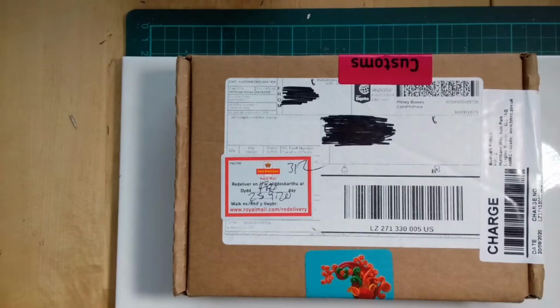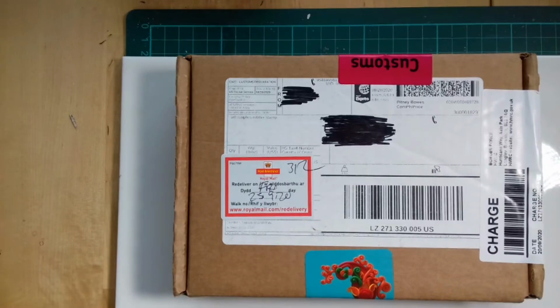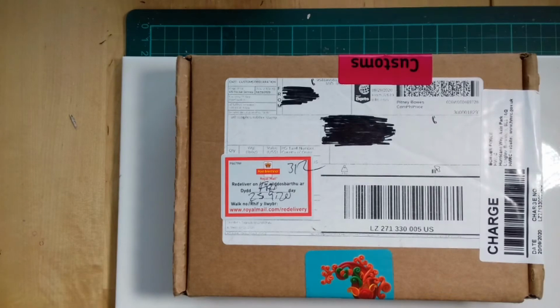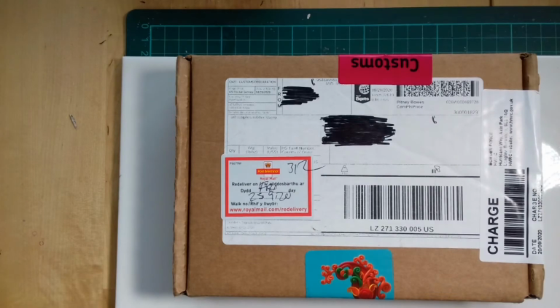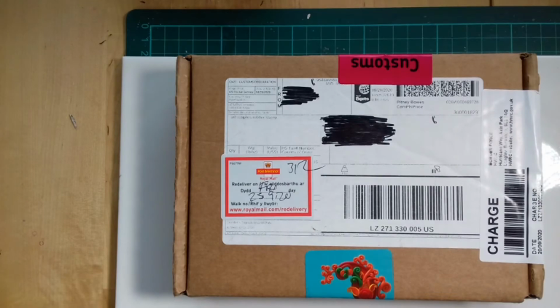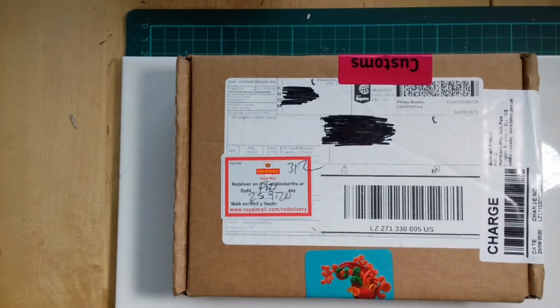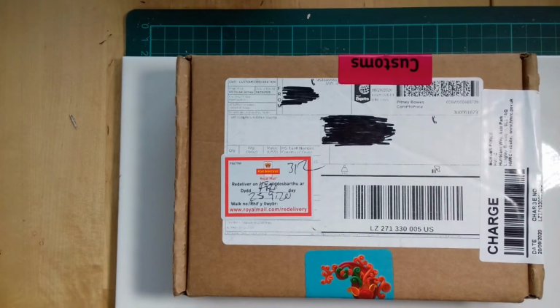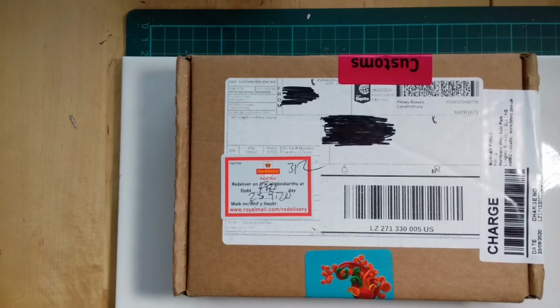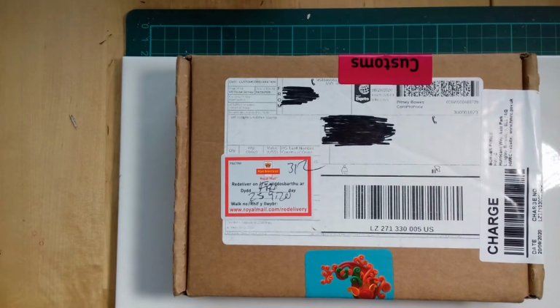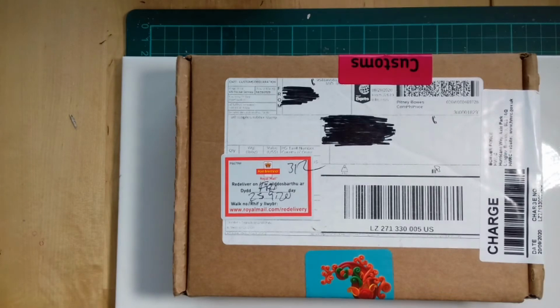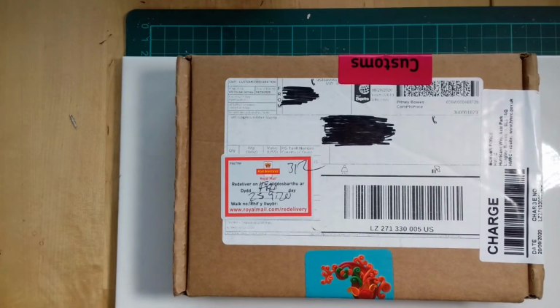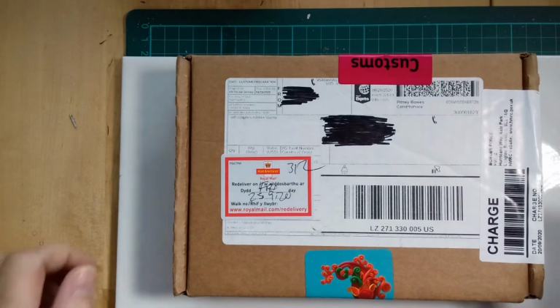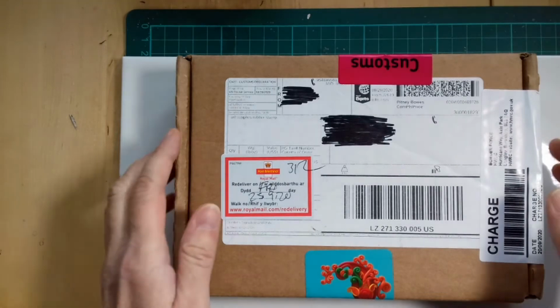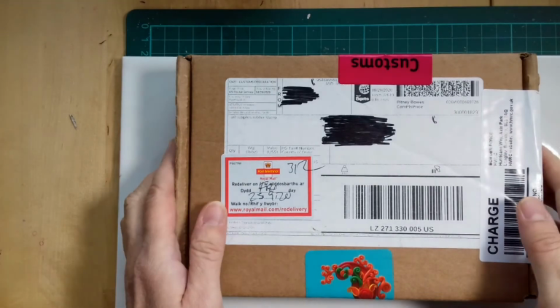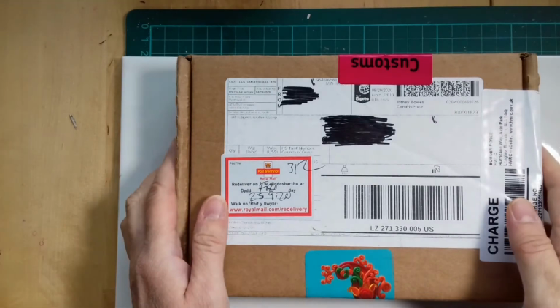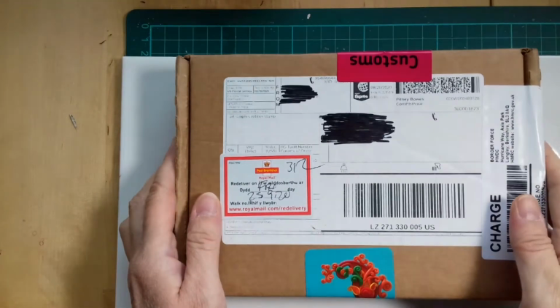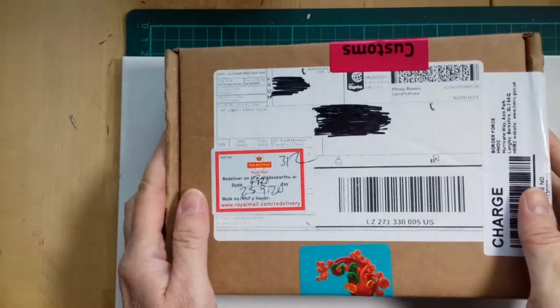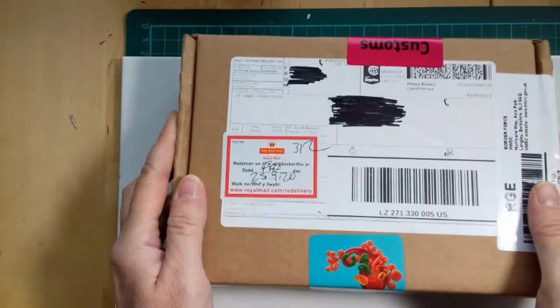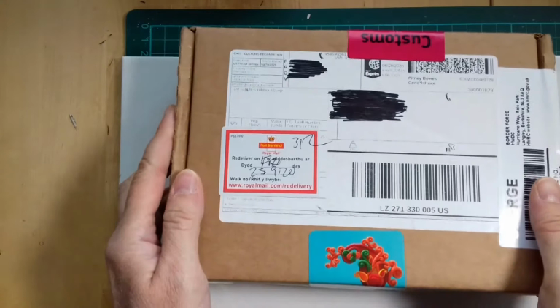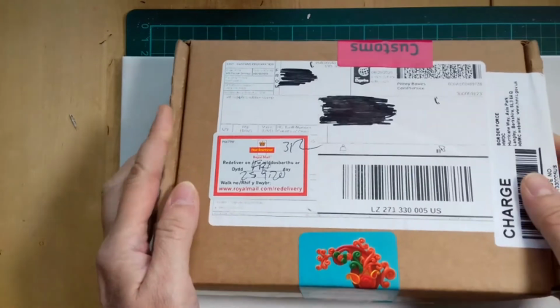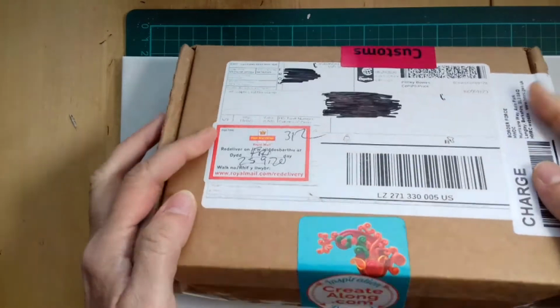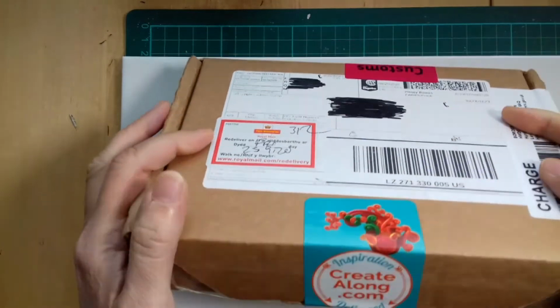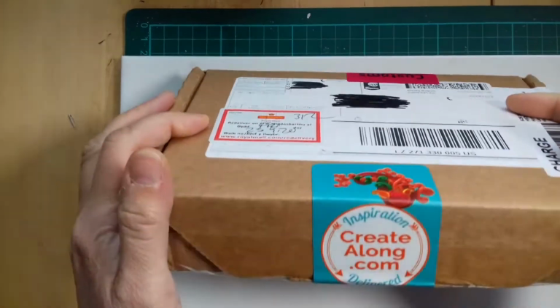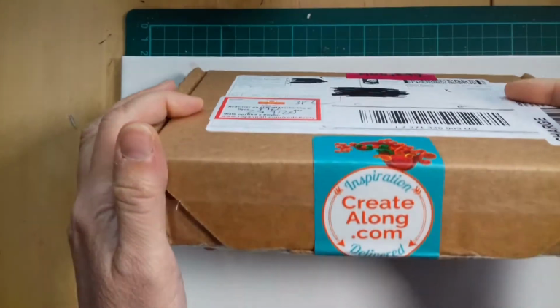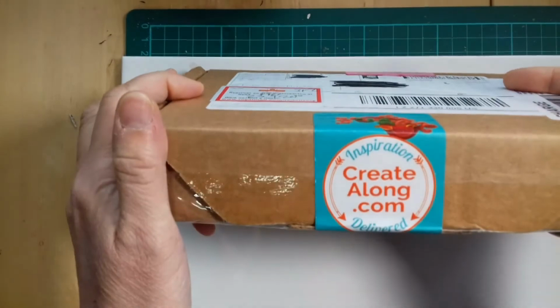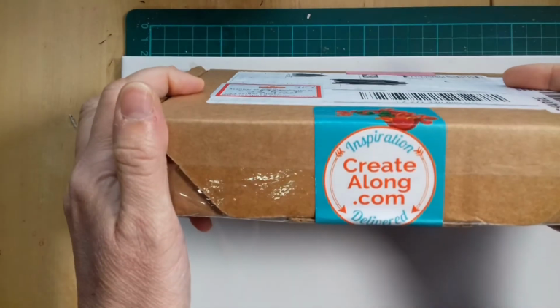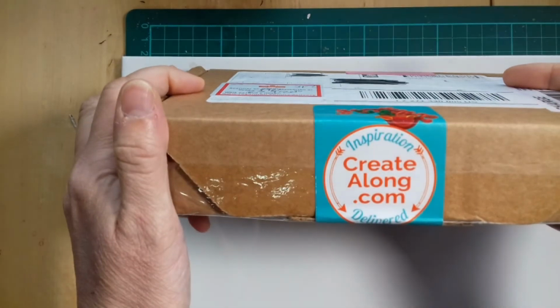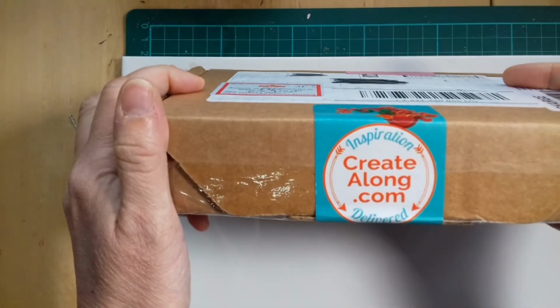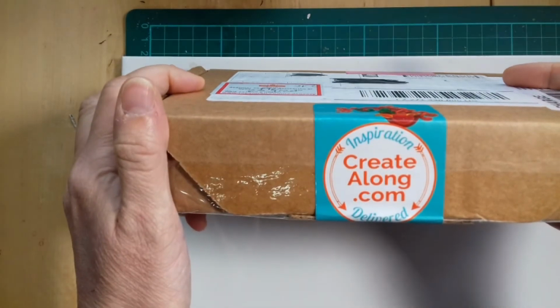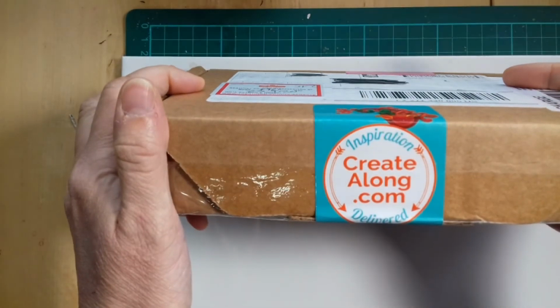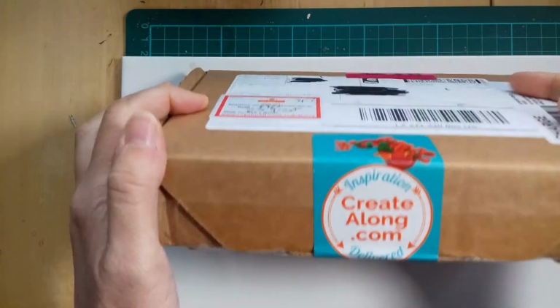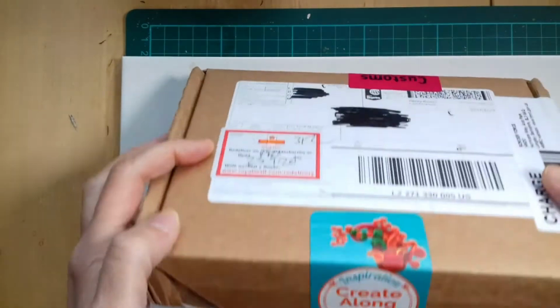Hello everyone and welcome to my channel! In this video I am showing you what's inside this CreateAlong subscription box.